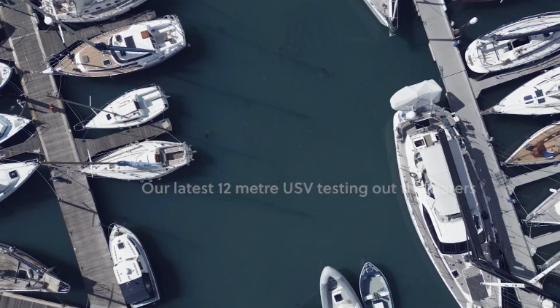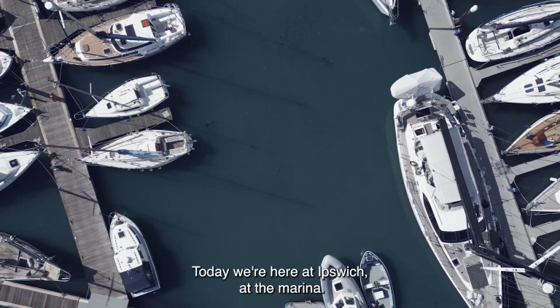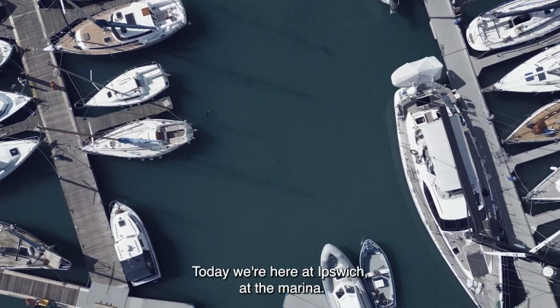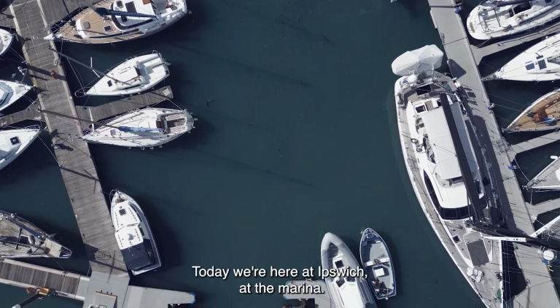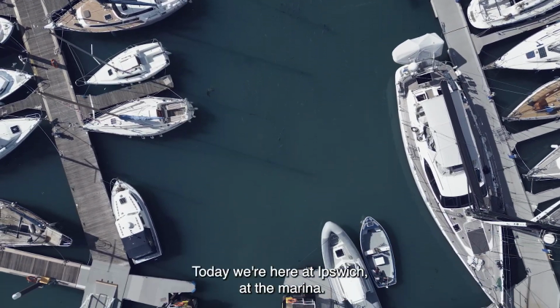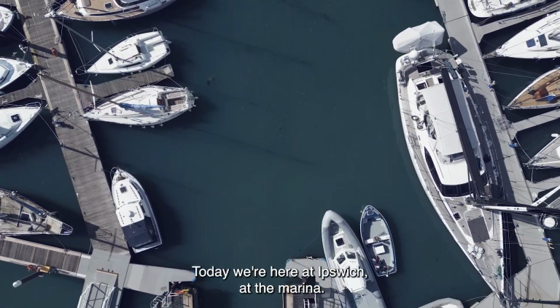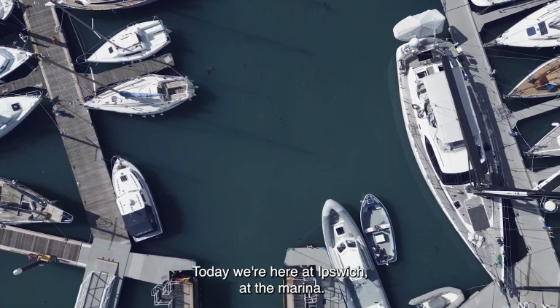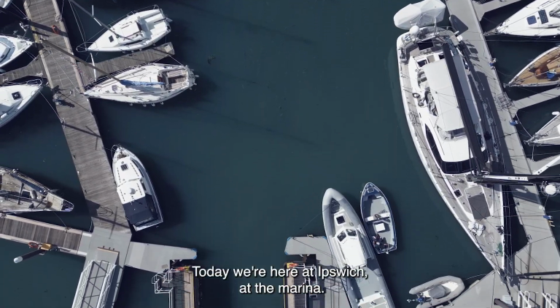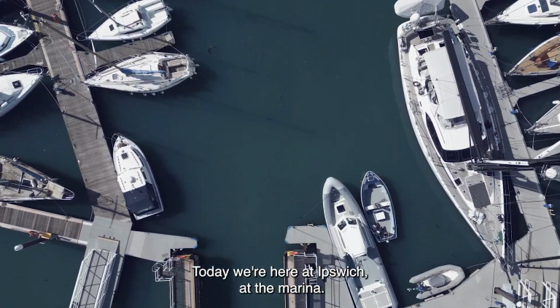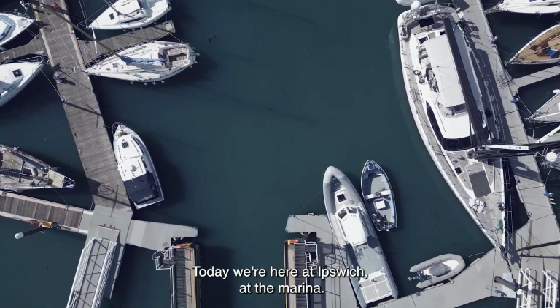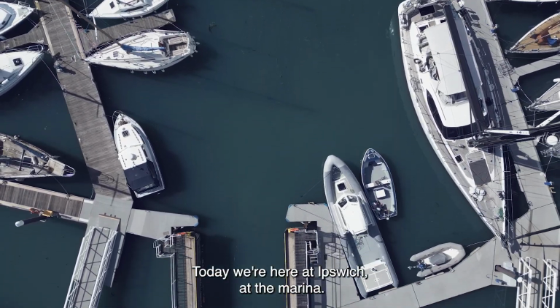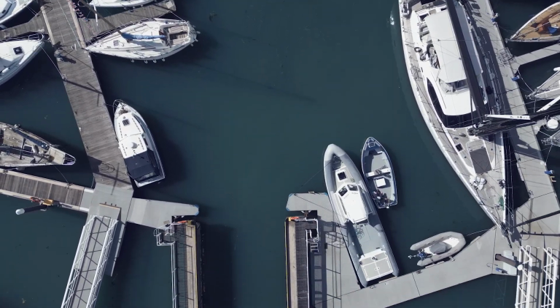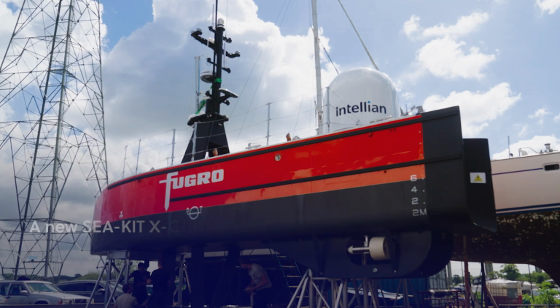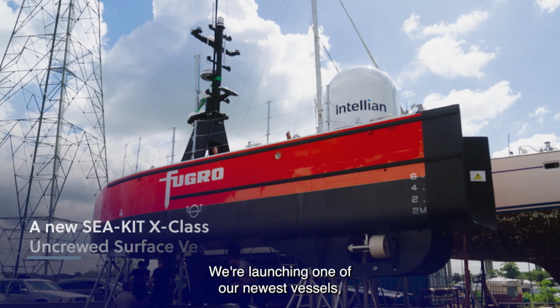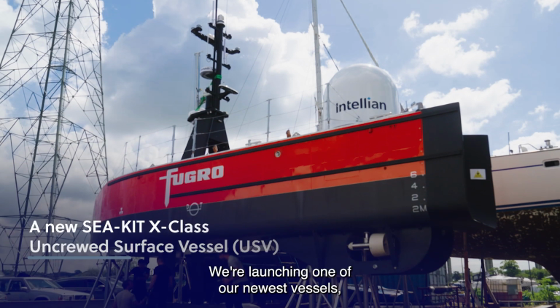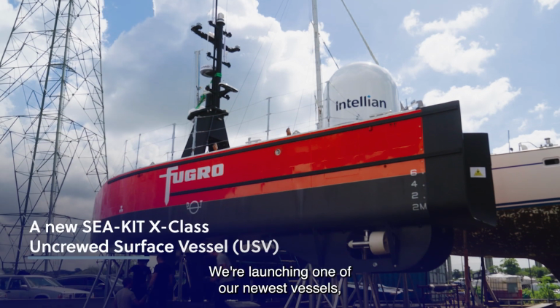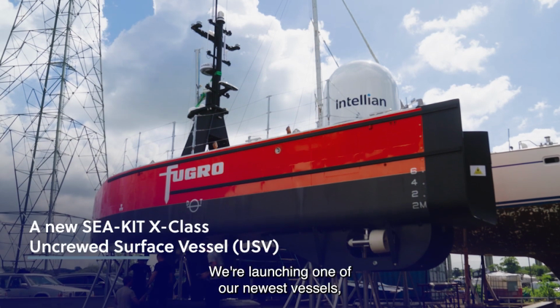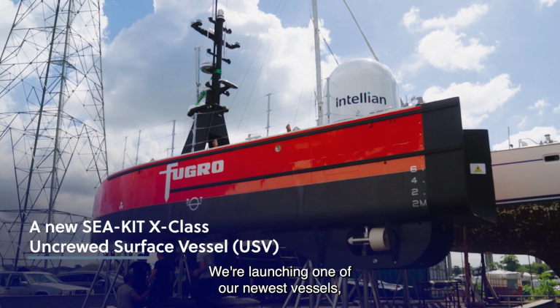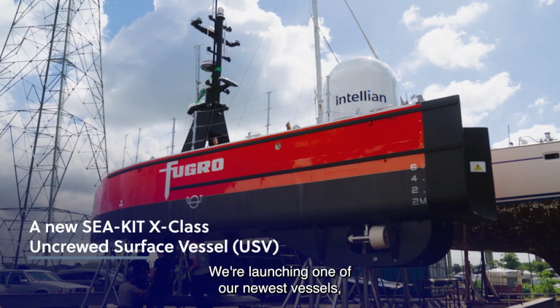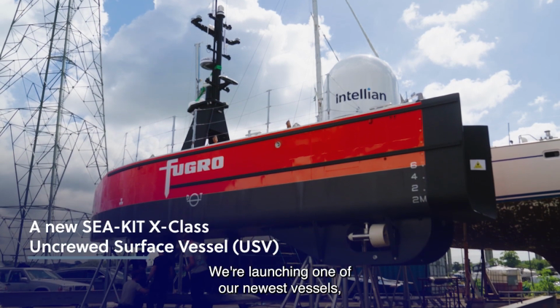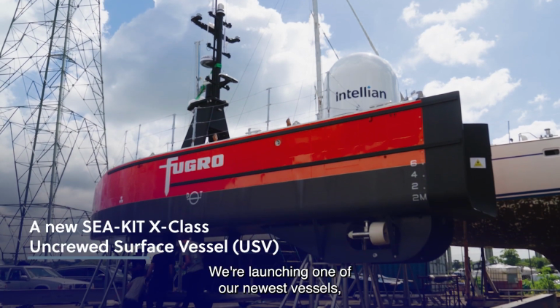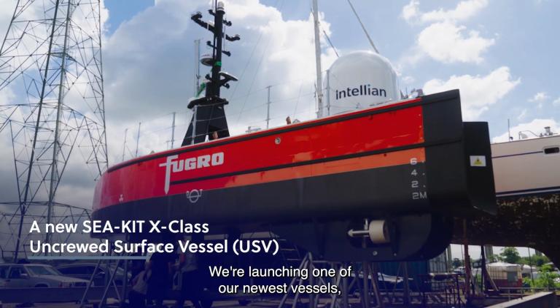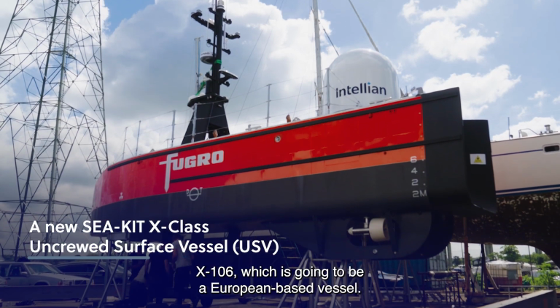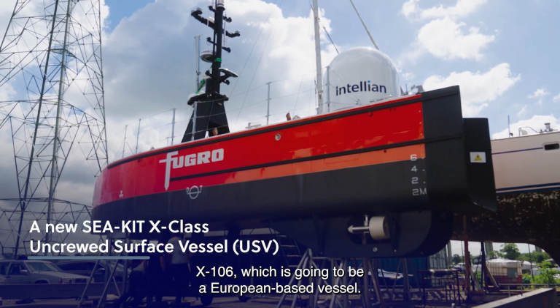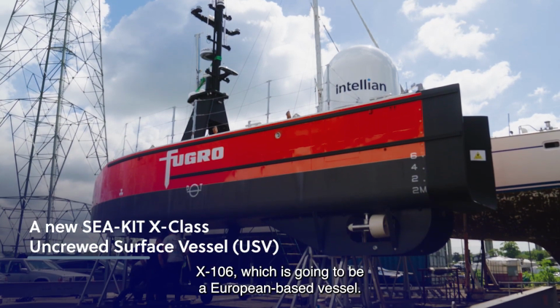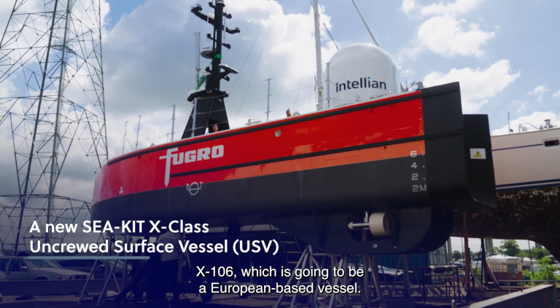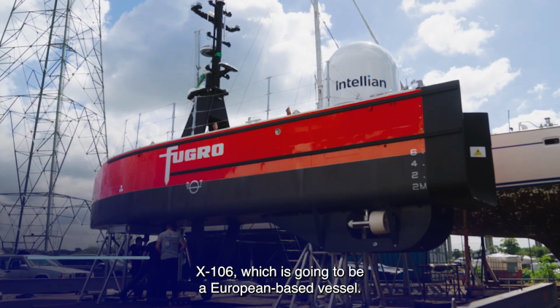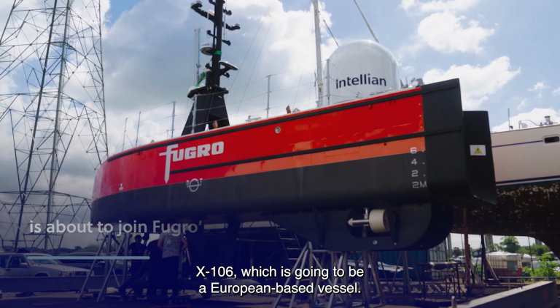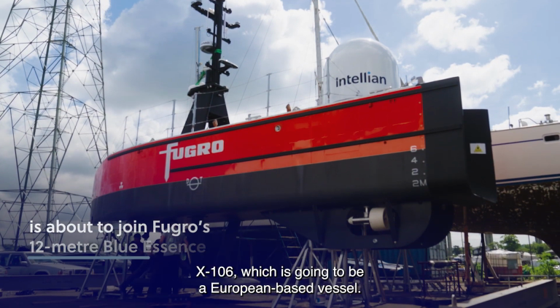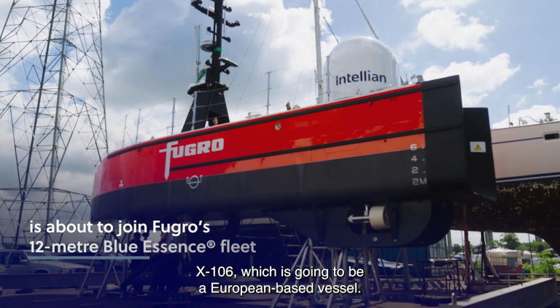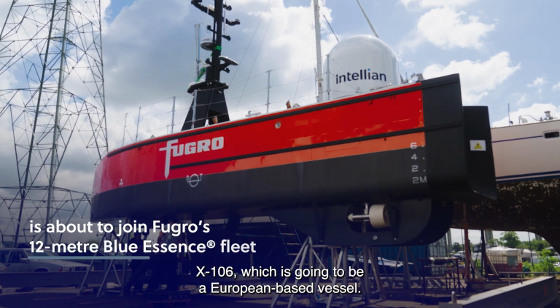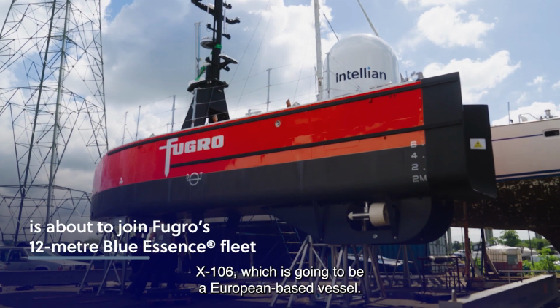Today we're here at Ipswich at the marina, and we're launching one of our newest vessels, X106, which is going to be a European based vessel.